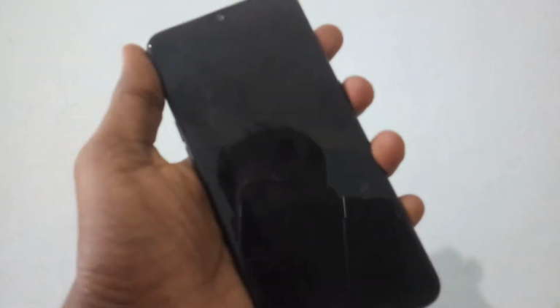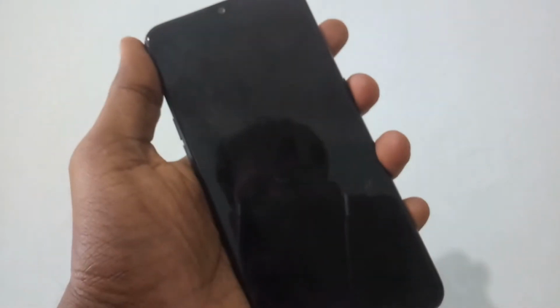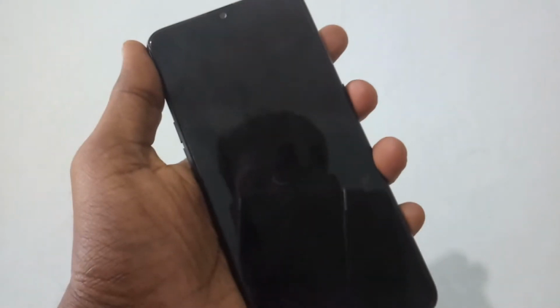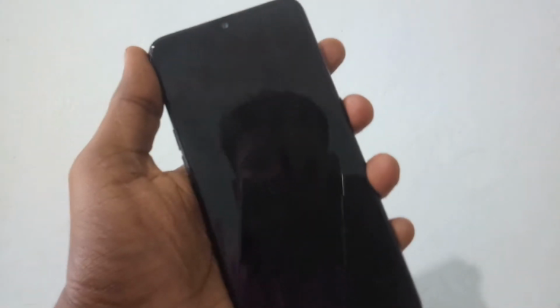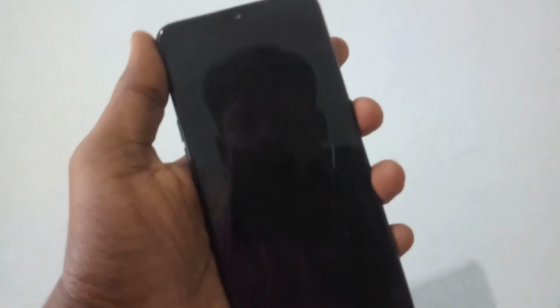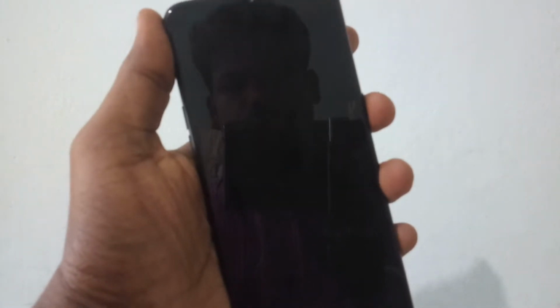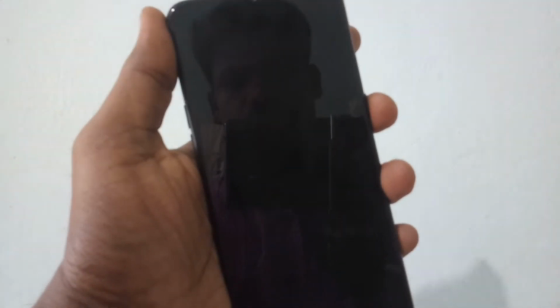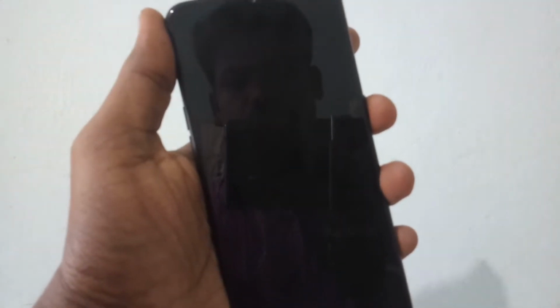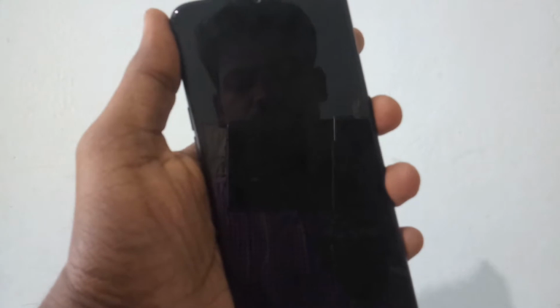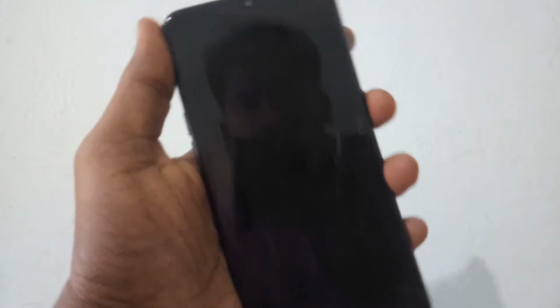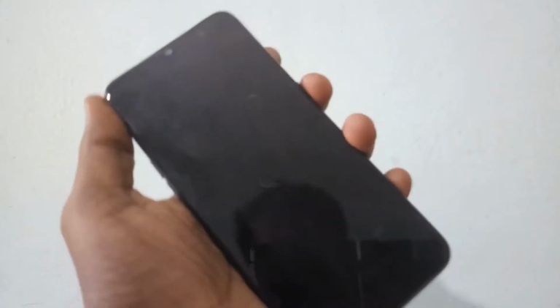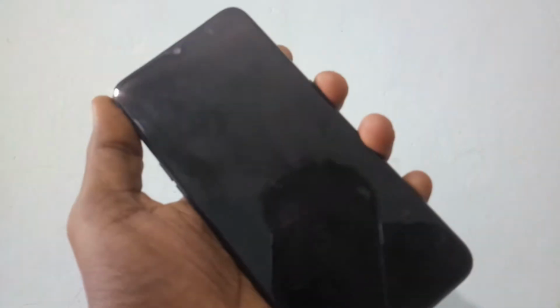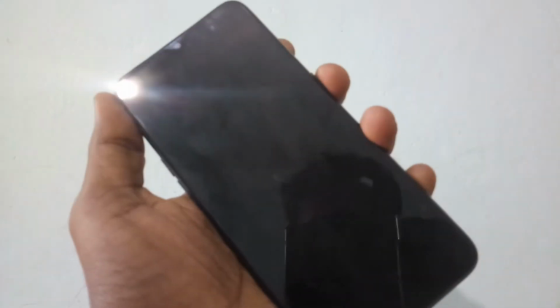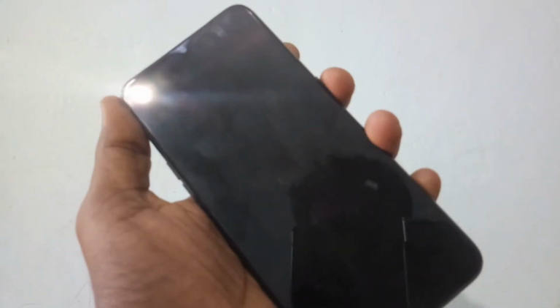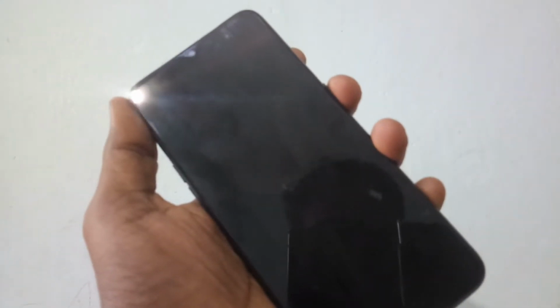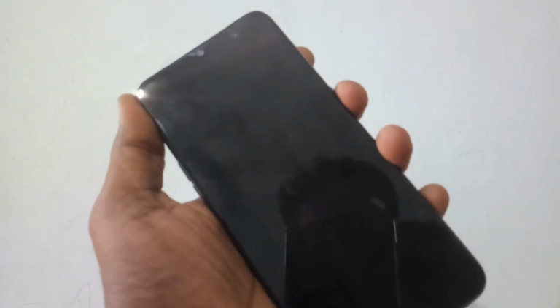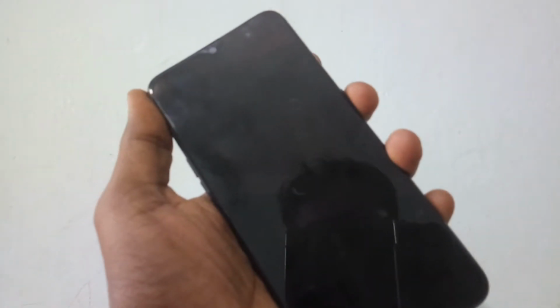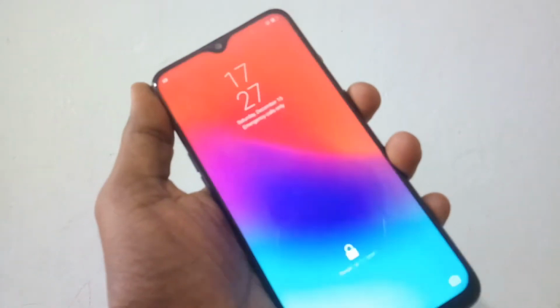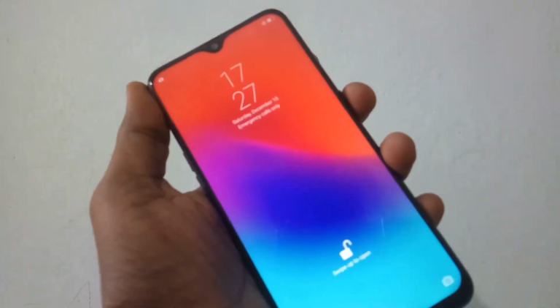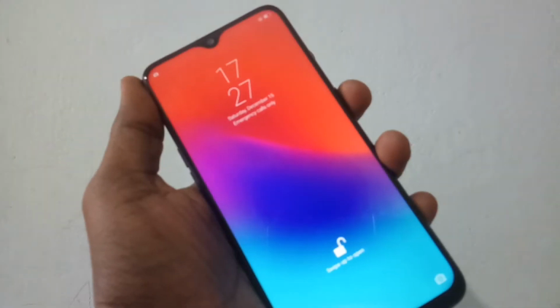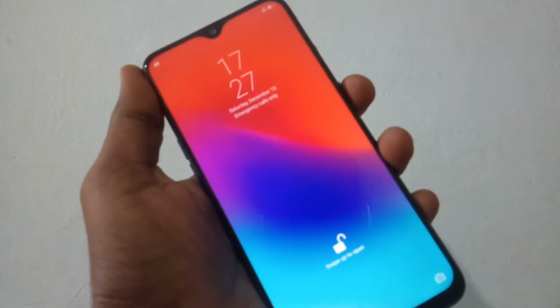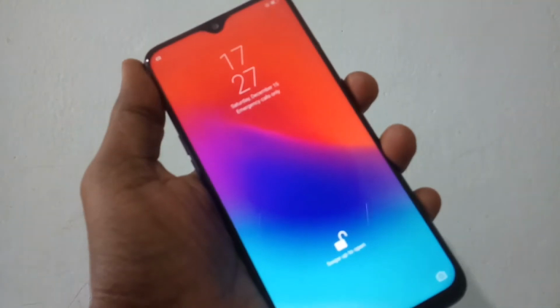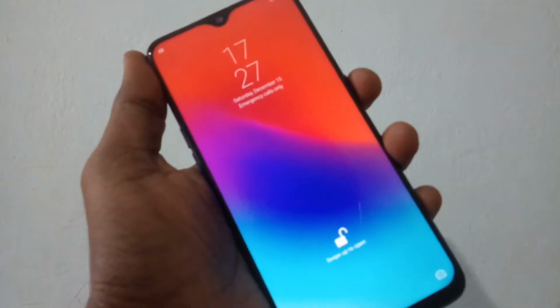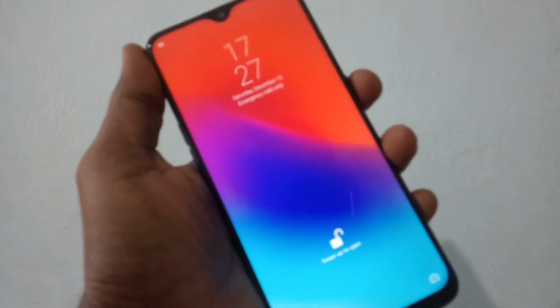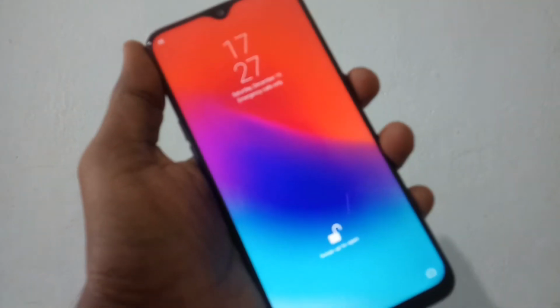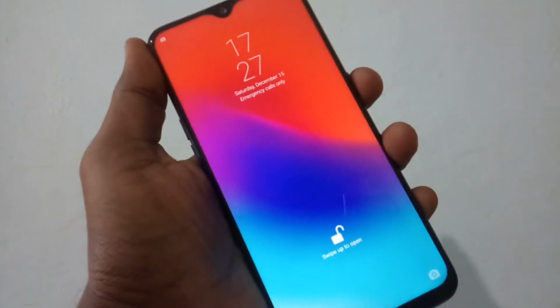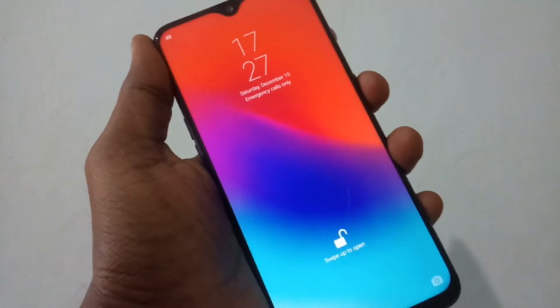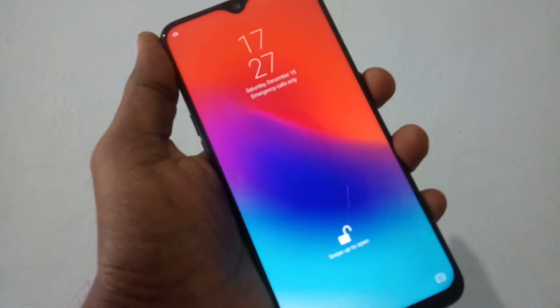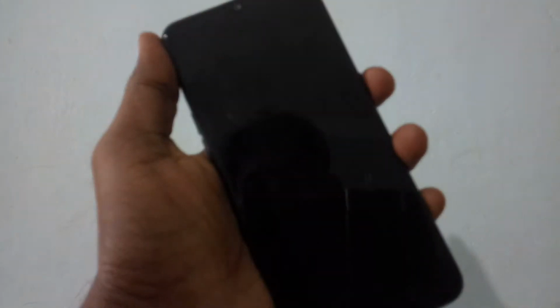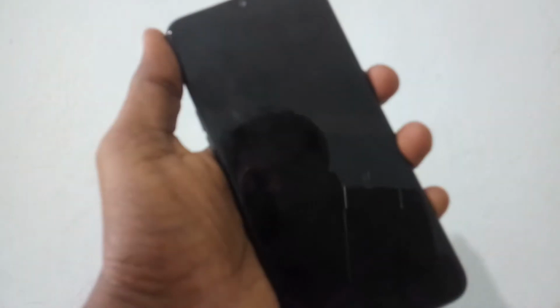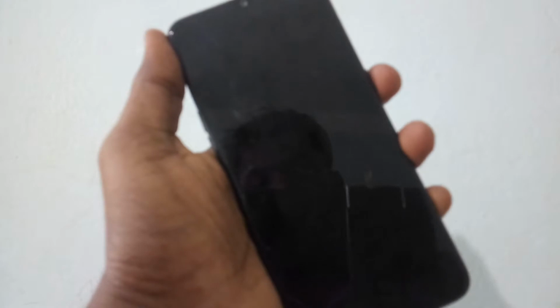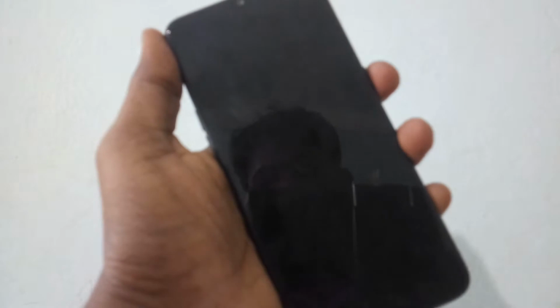Now check whether the face unlock is working or not. Yes, it's working fine.